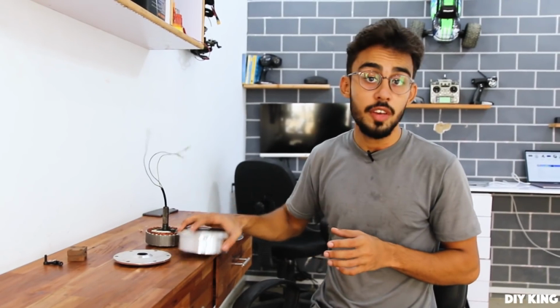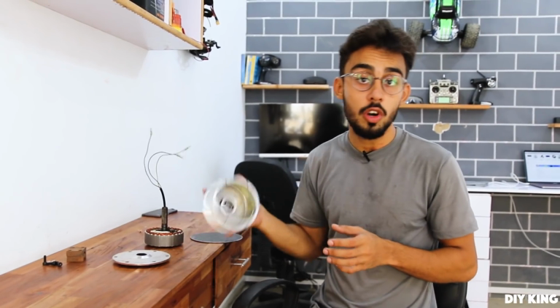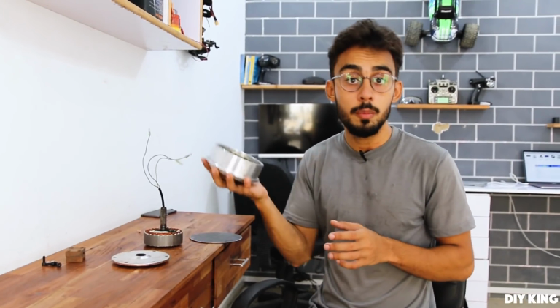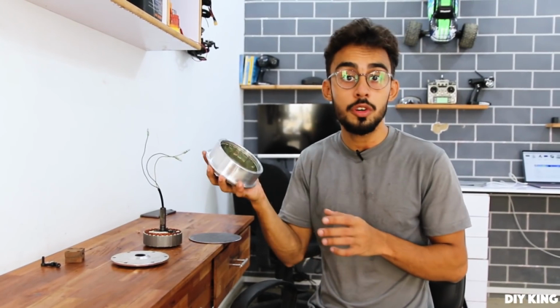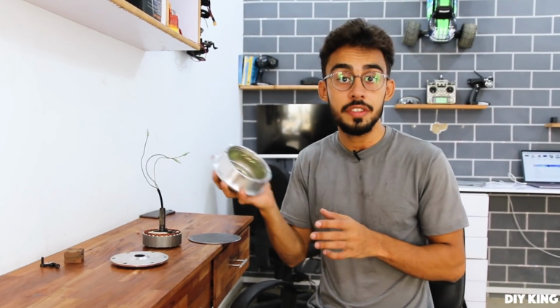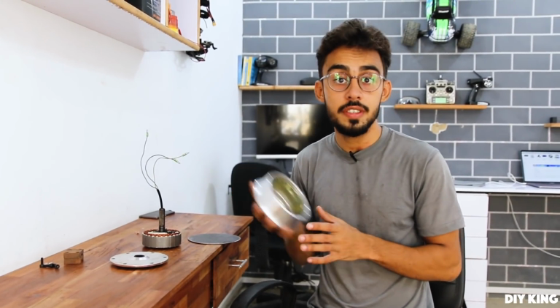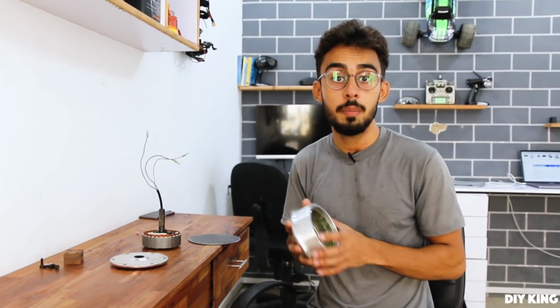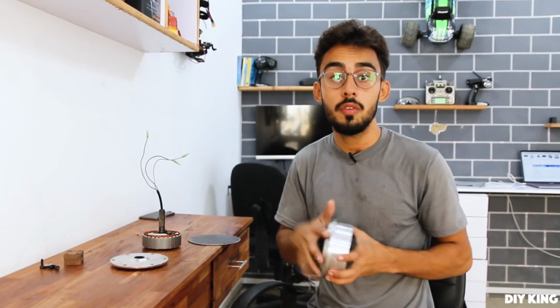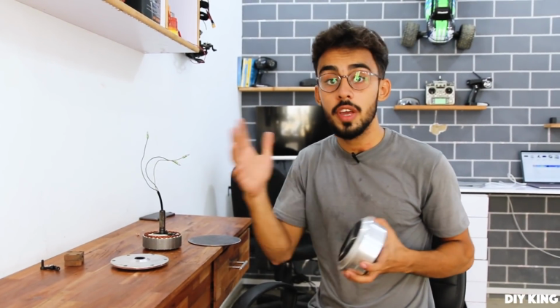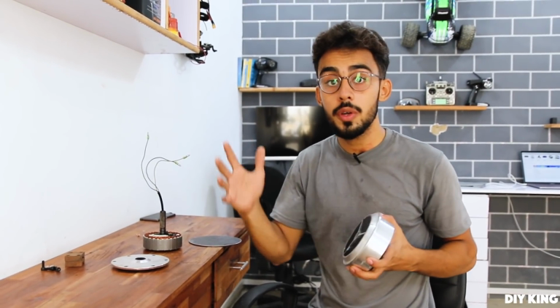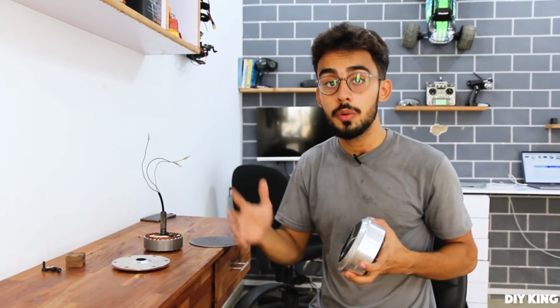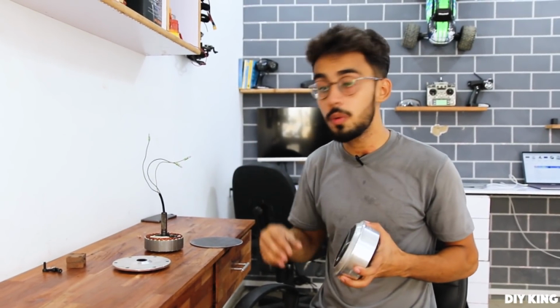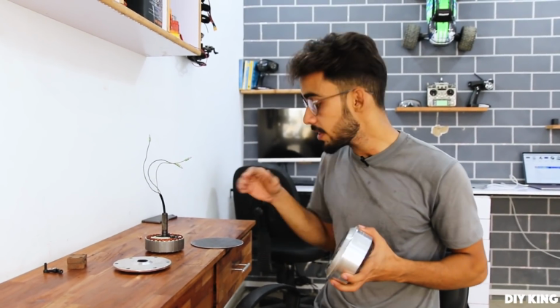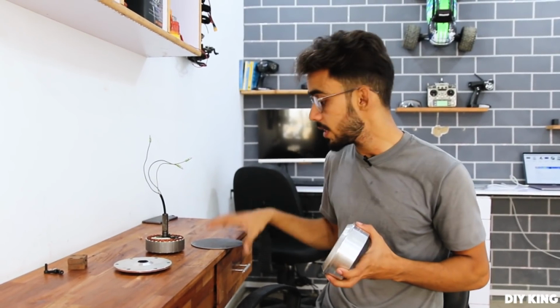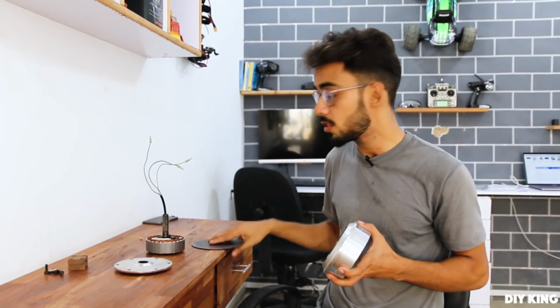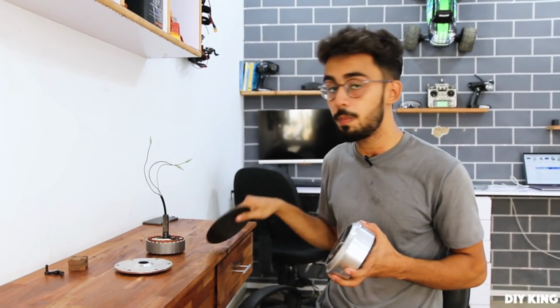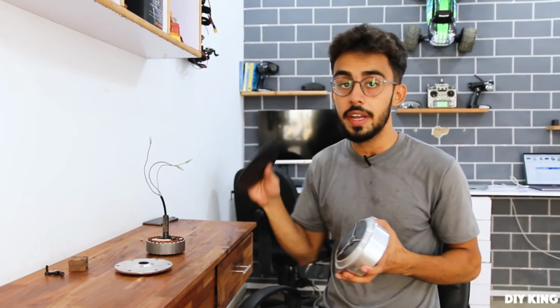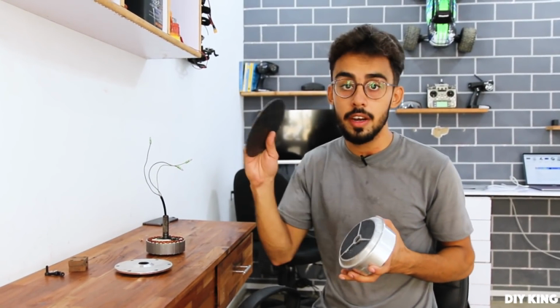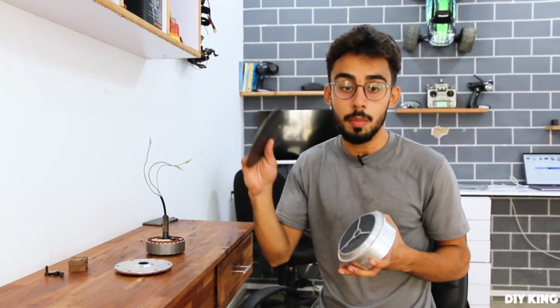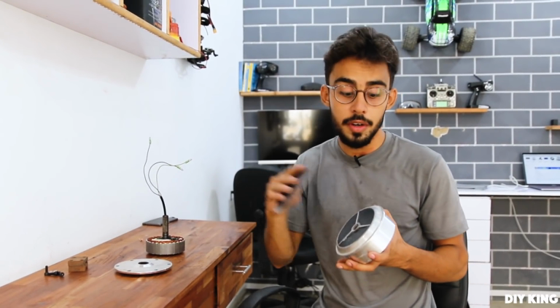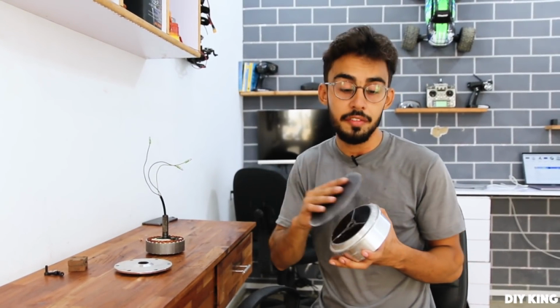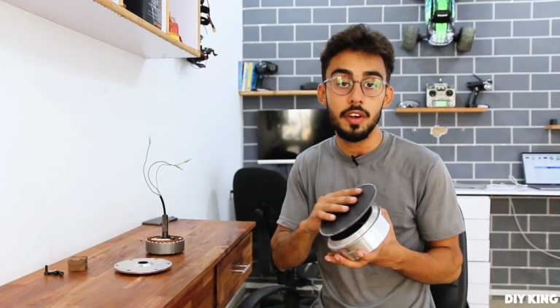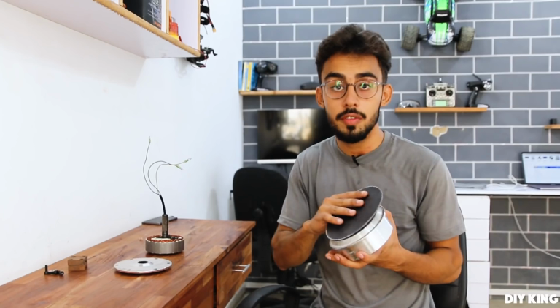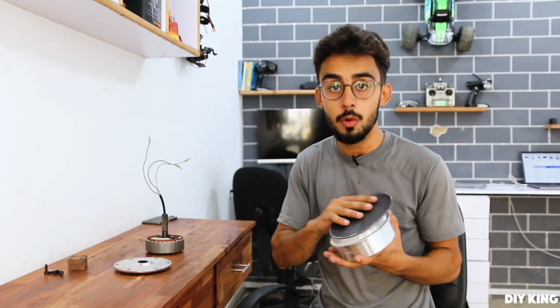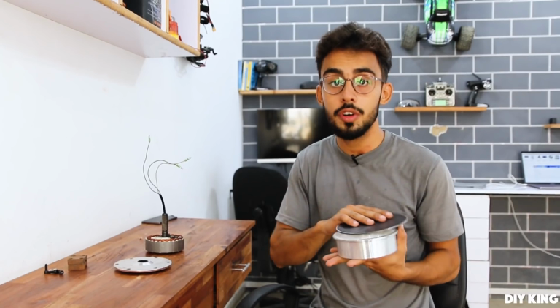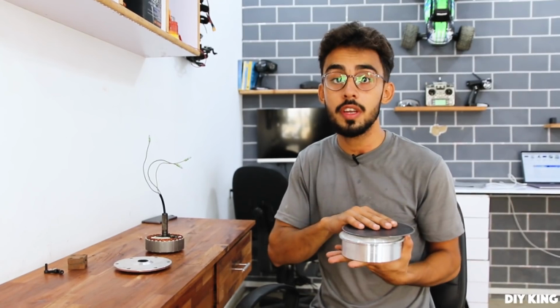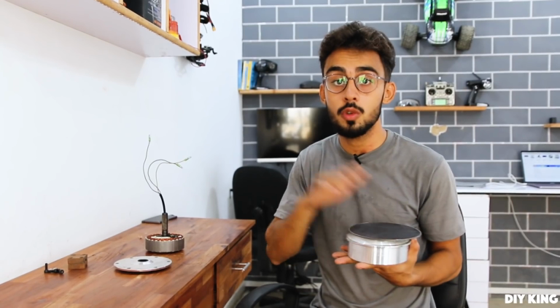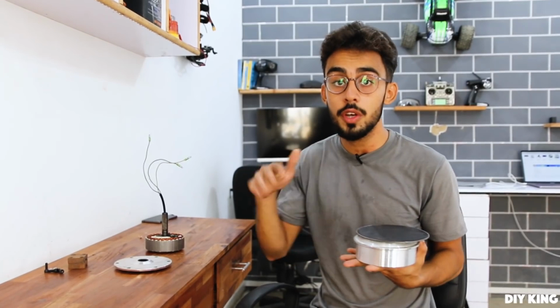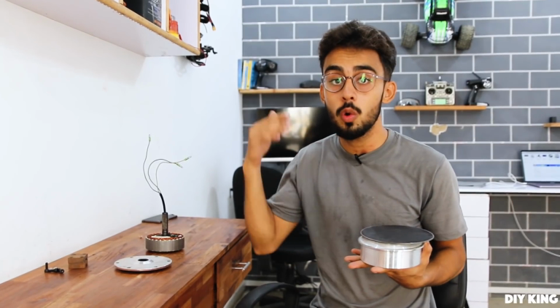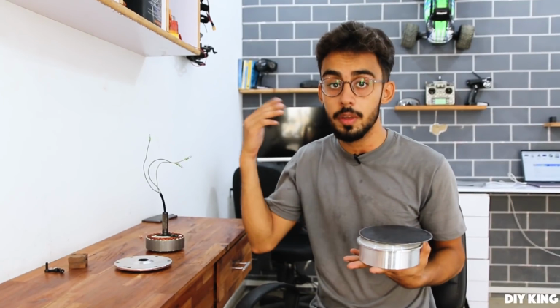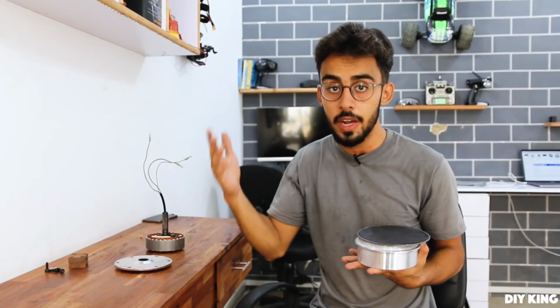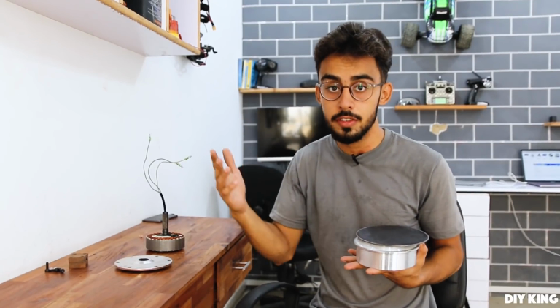As we have got the motor disassembled, what we are going to do next is to build an adapter in front of the motor that's going to hold the blades.